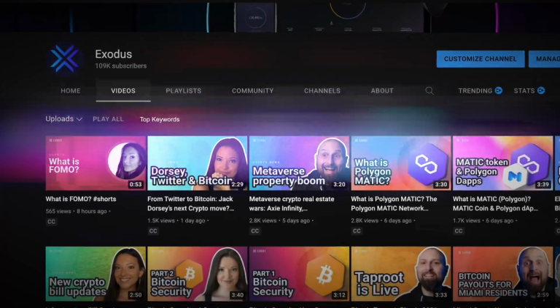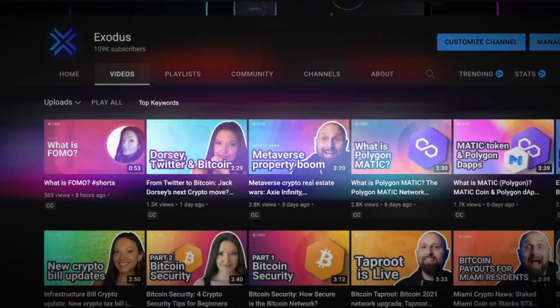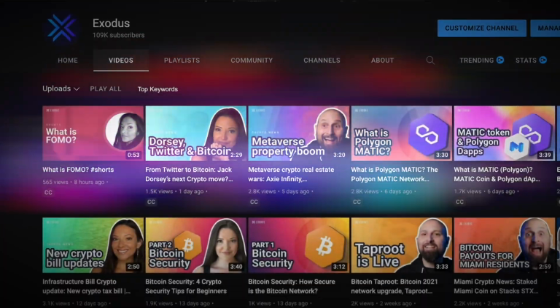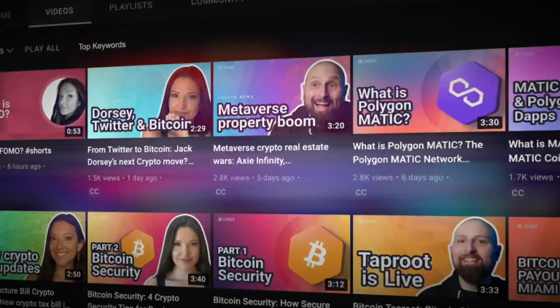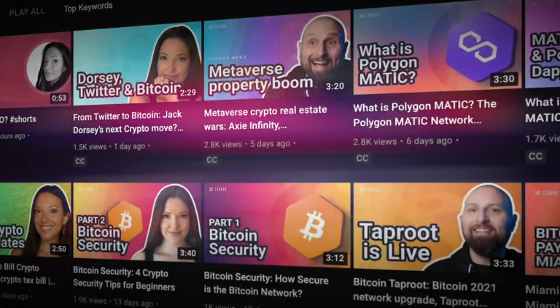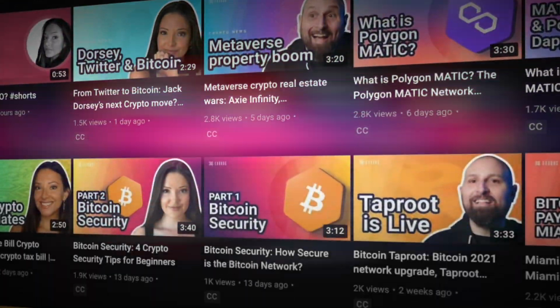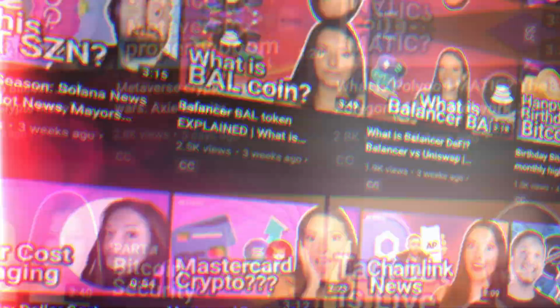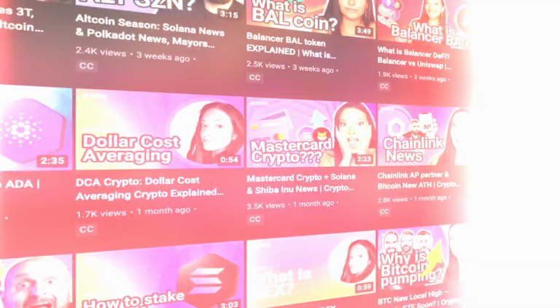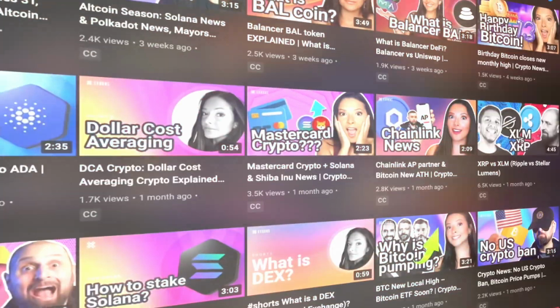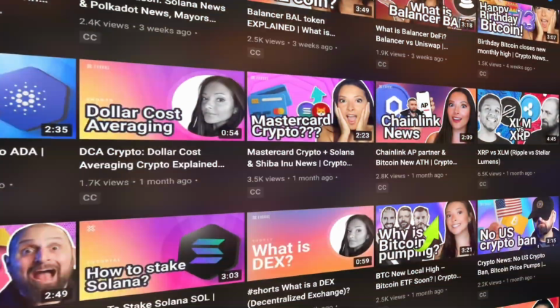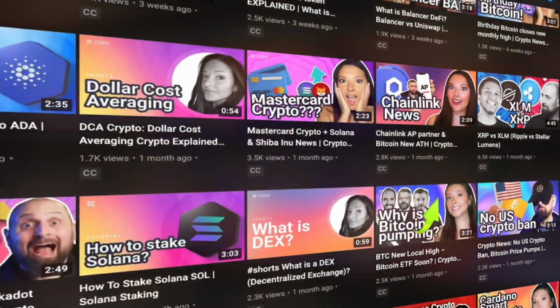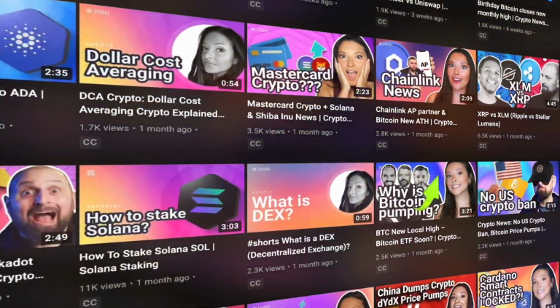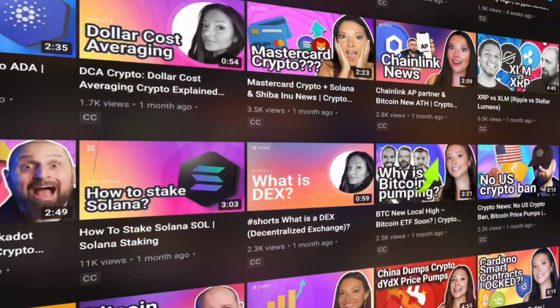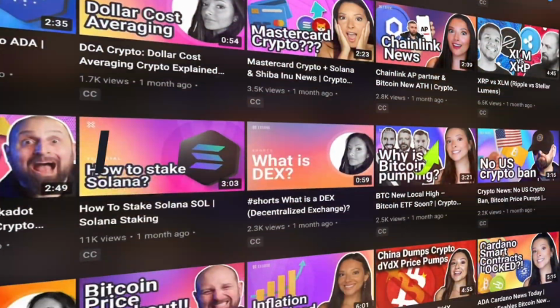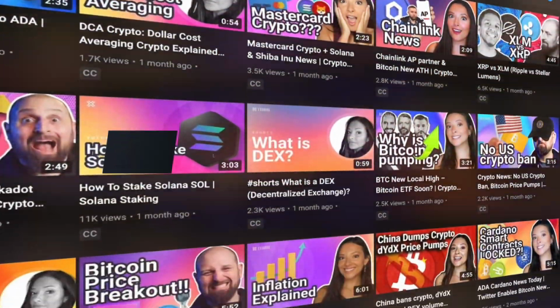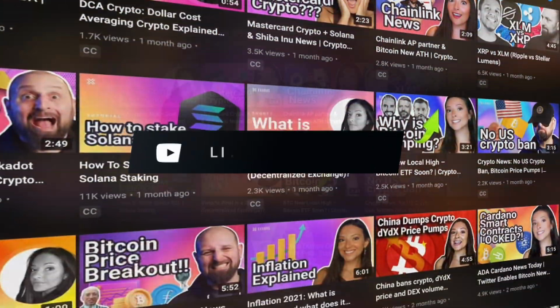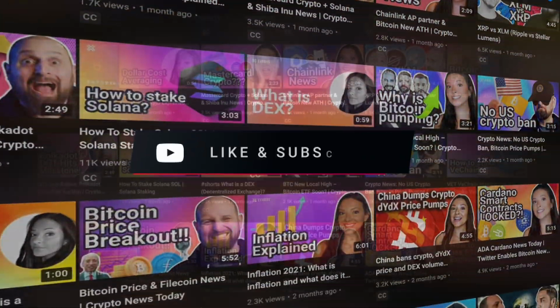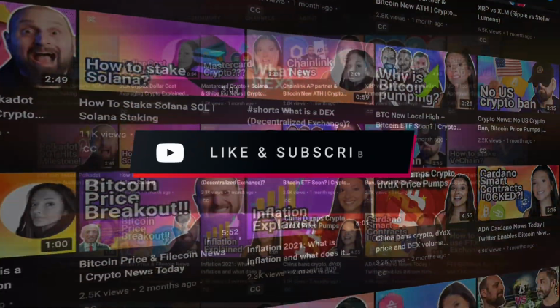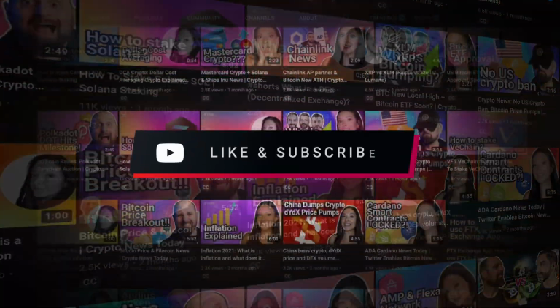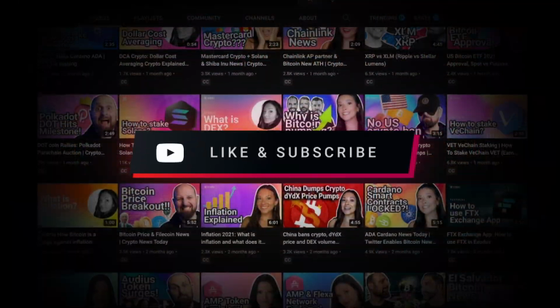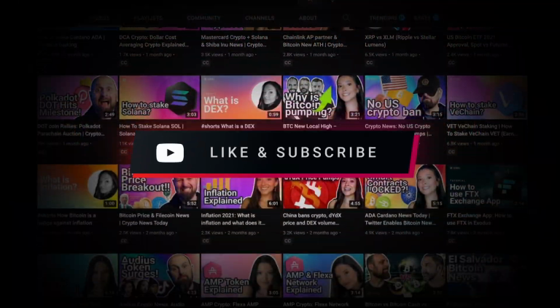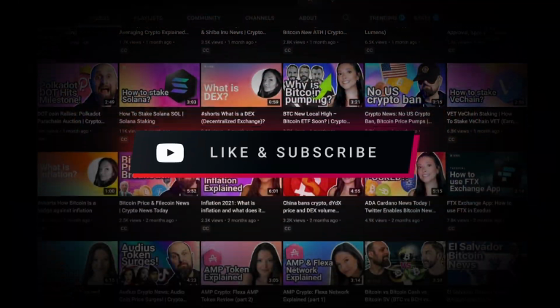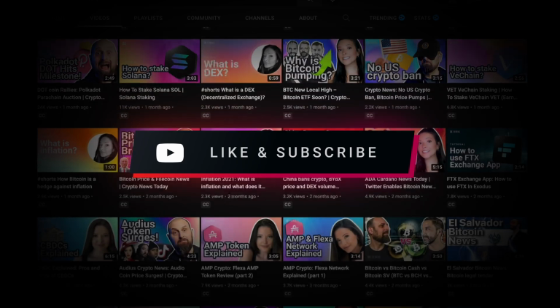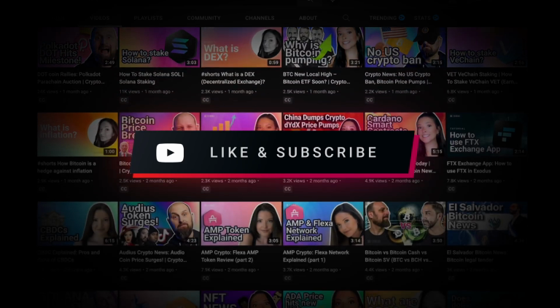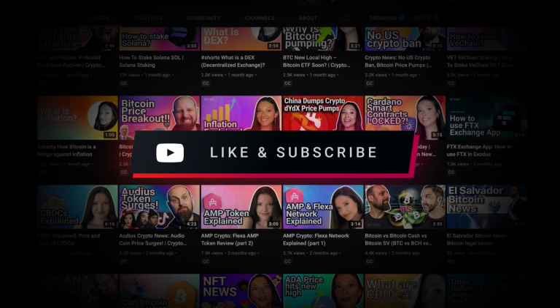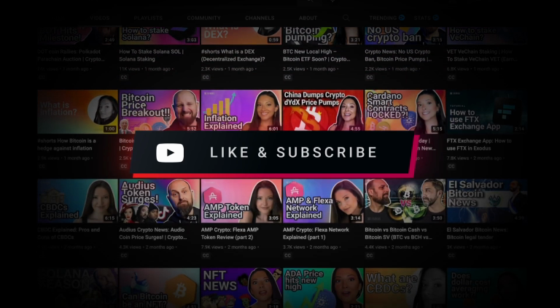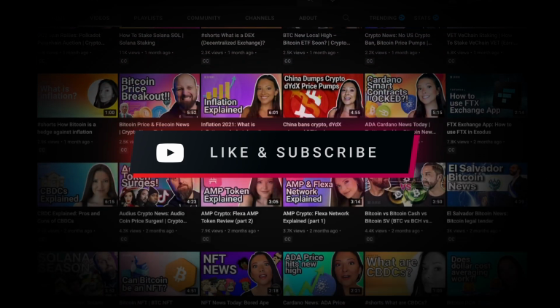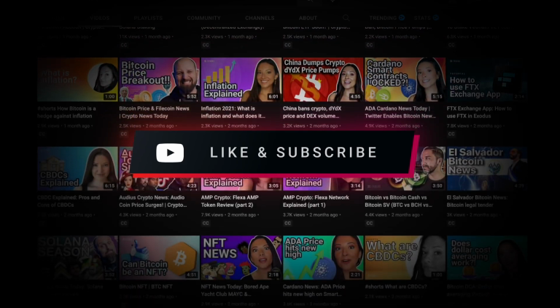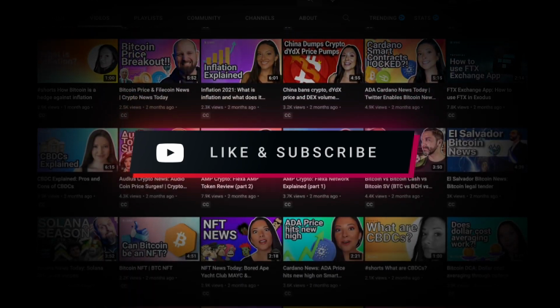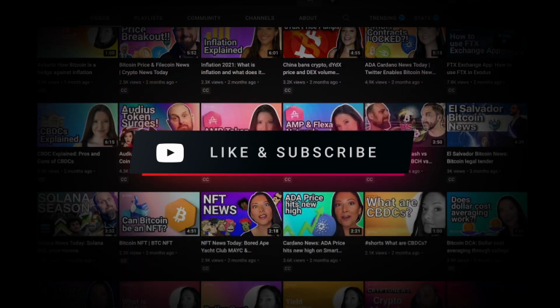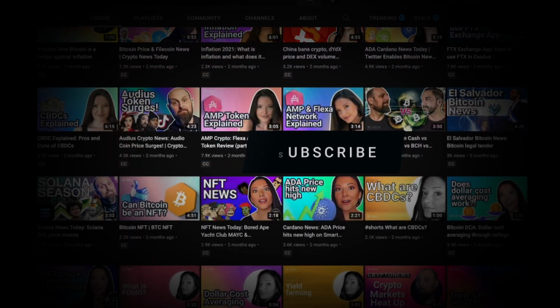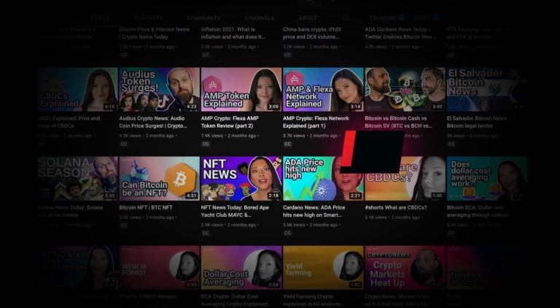Hello and welcome to the Exodus channel, your home for the best crypto videos. Hit those like and subscribe buttons and we'll keep the videos coming.